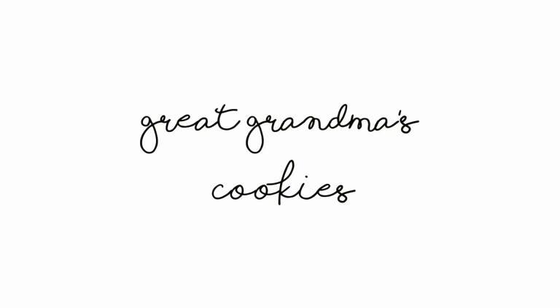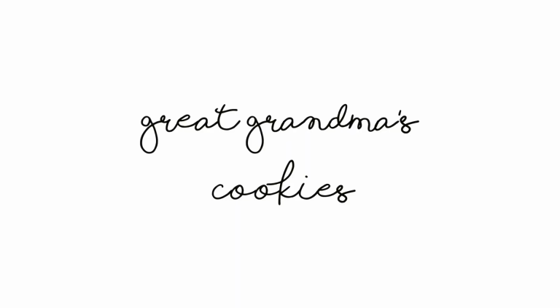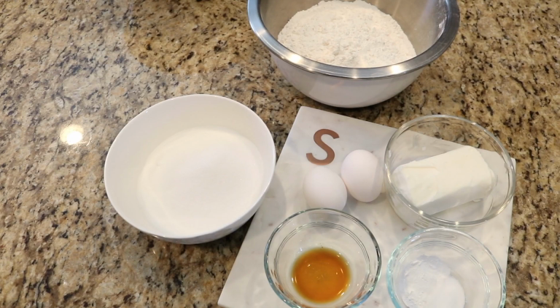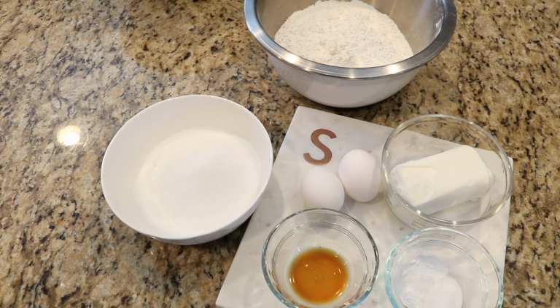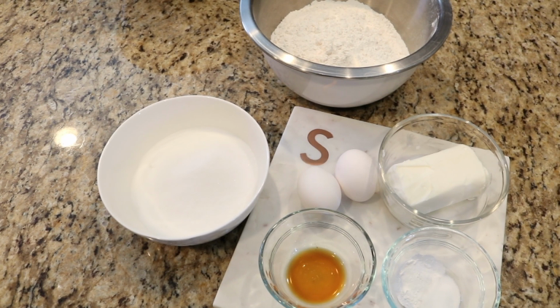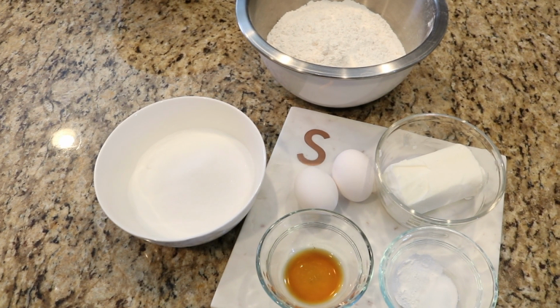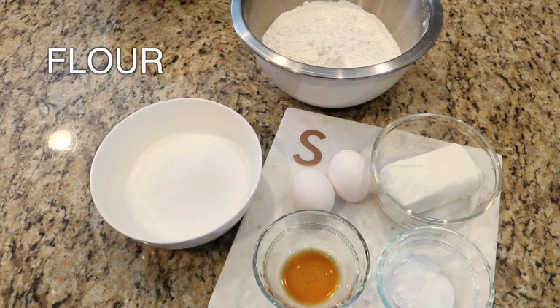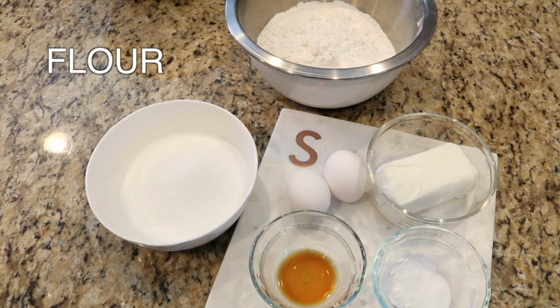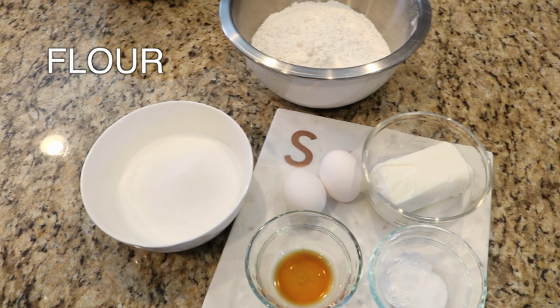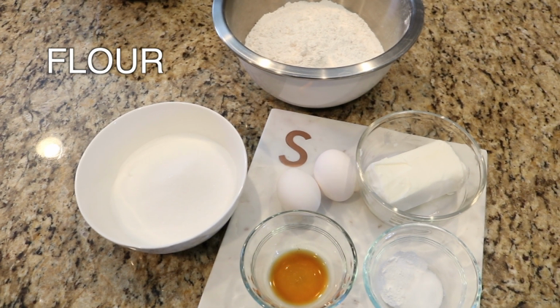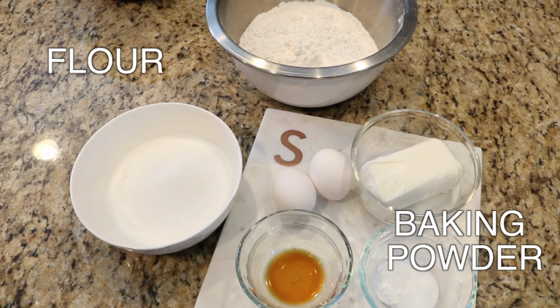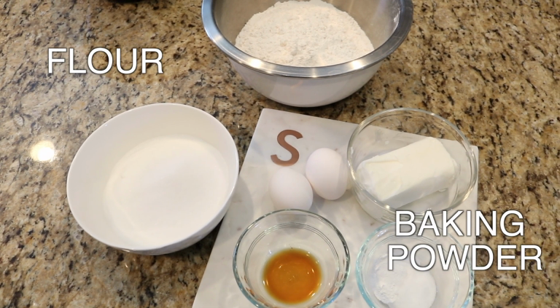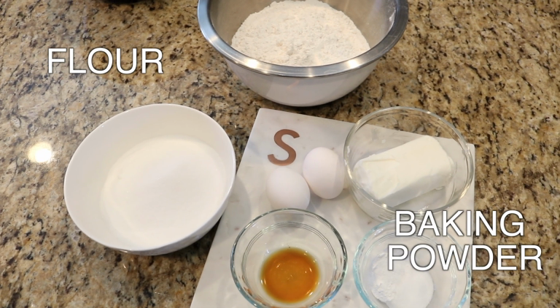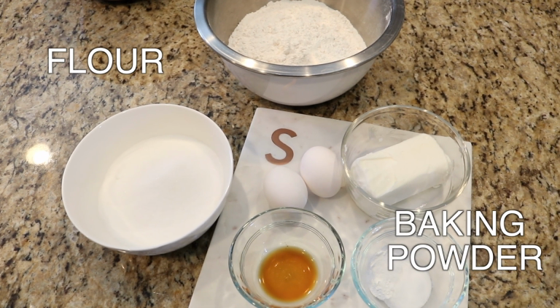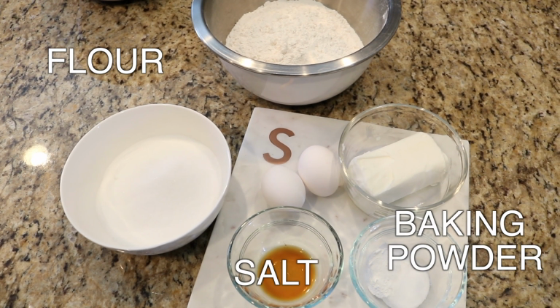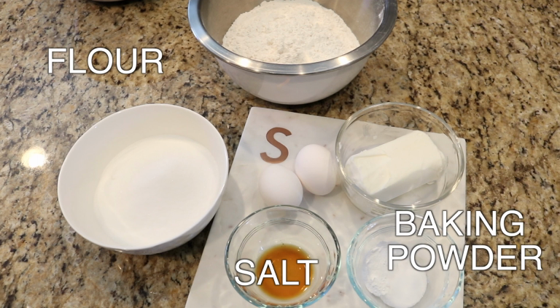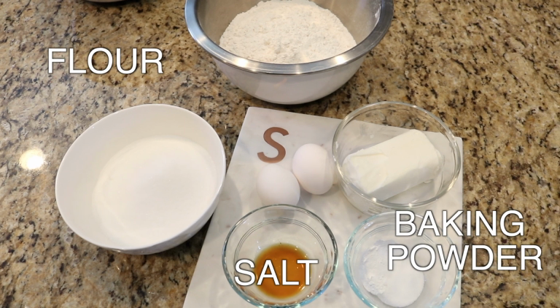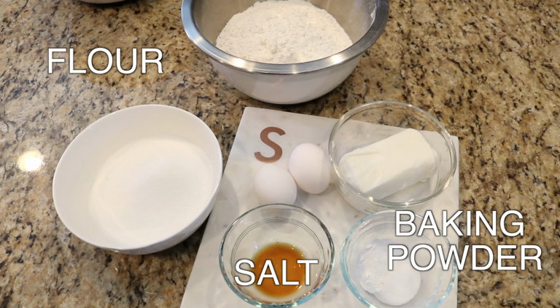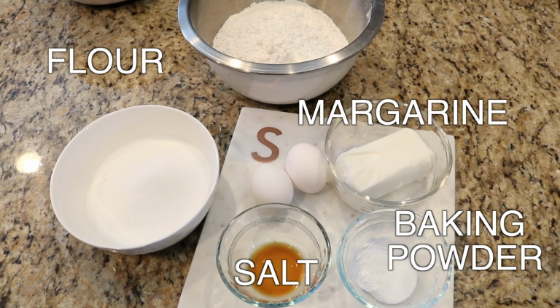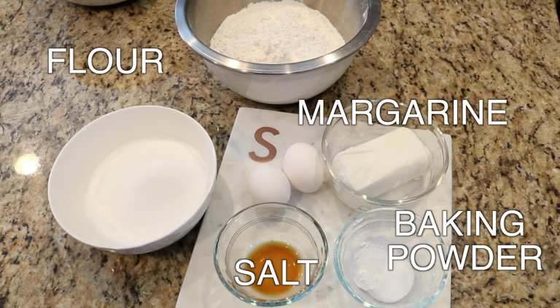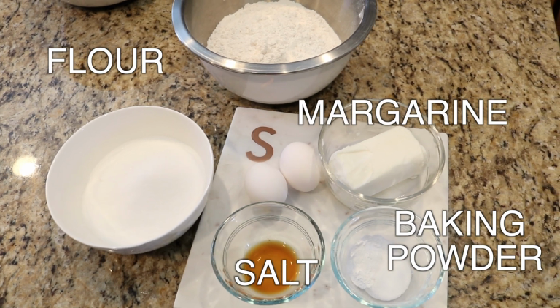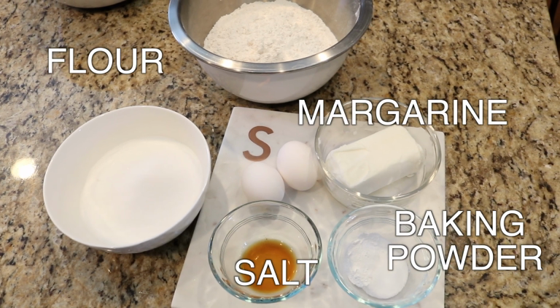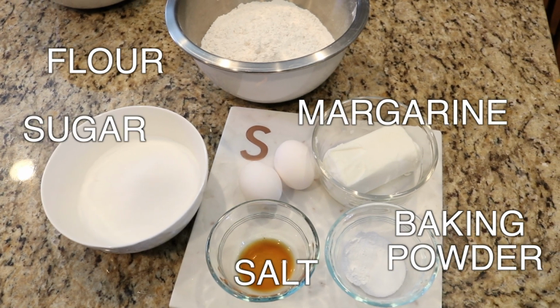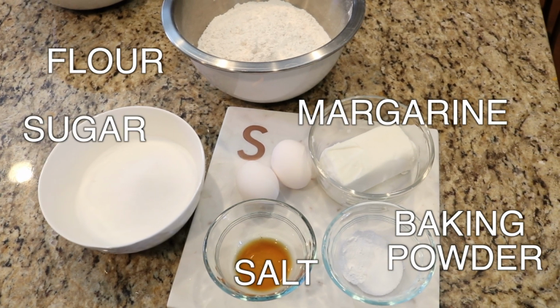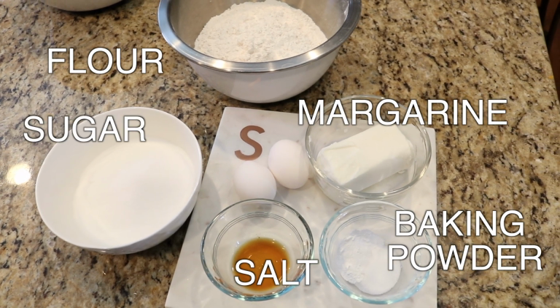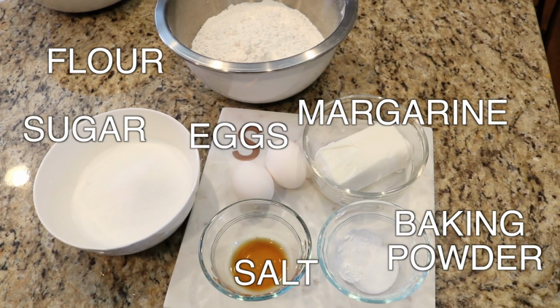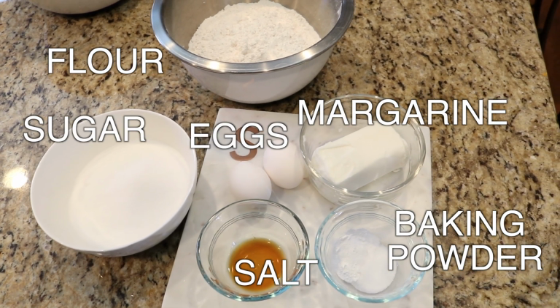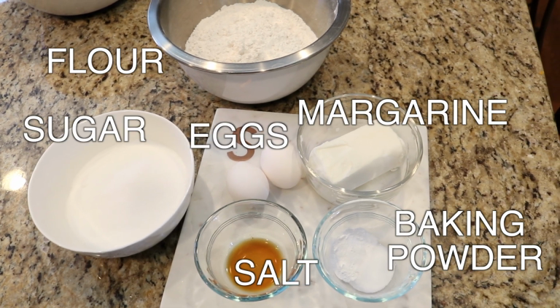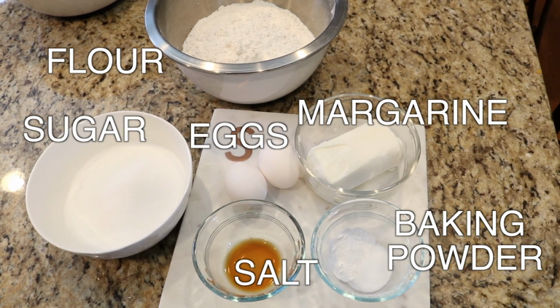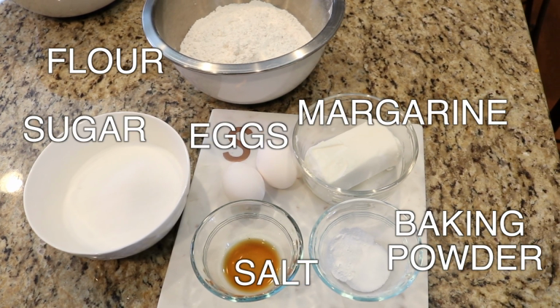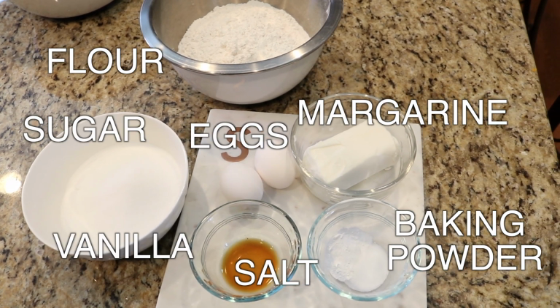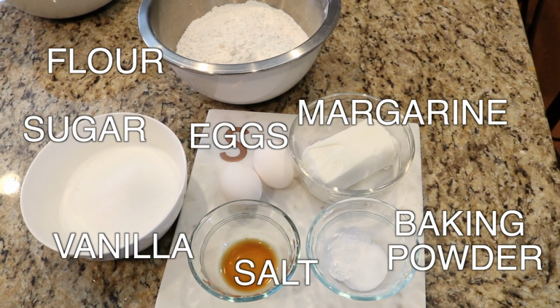You need flour, bacon, salt, water, sugar, two eggs, and vanilla.